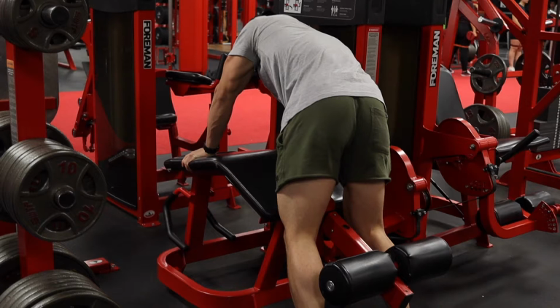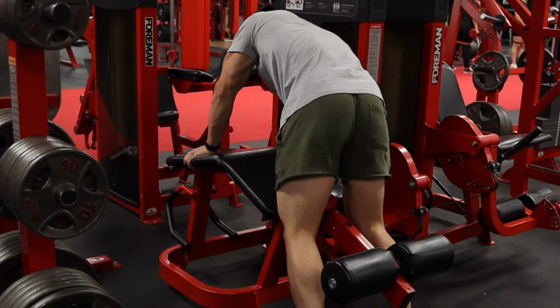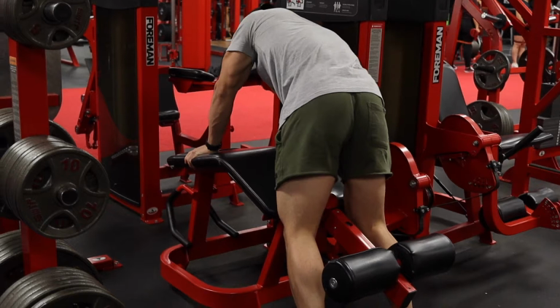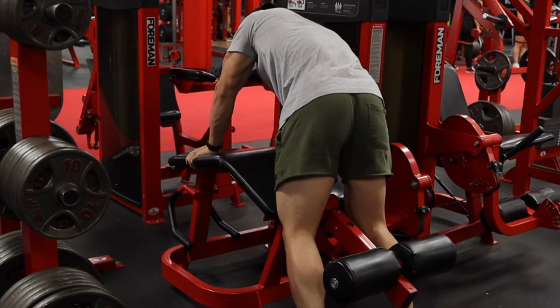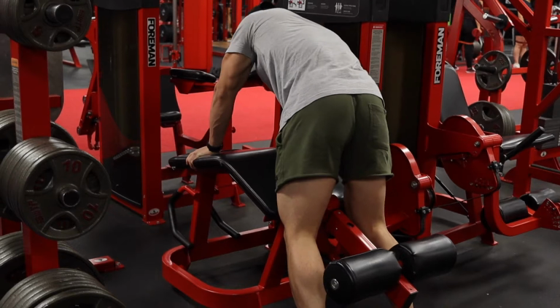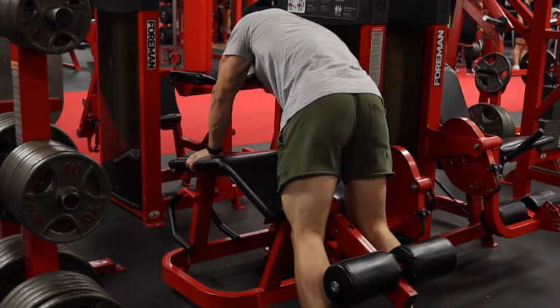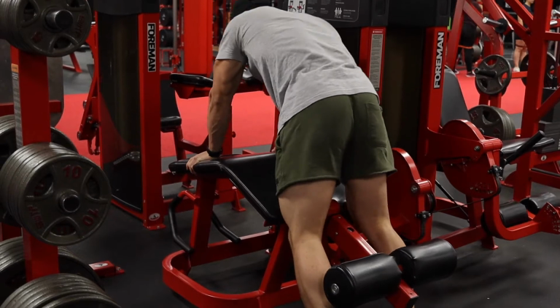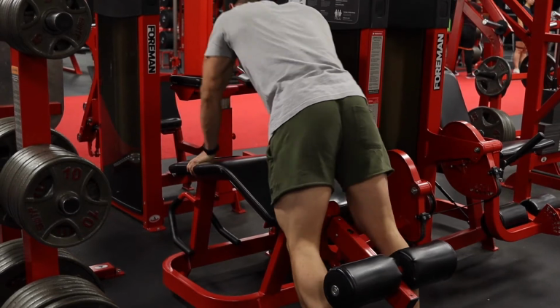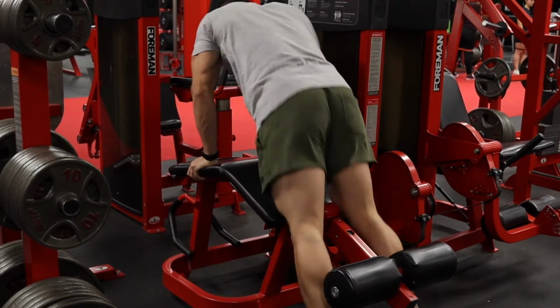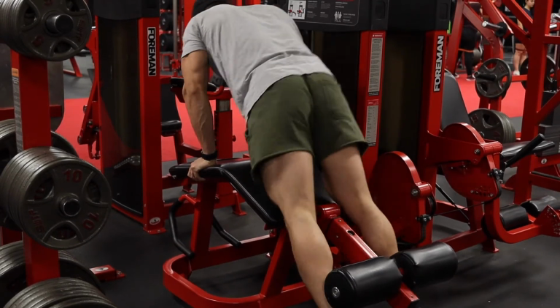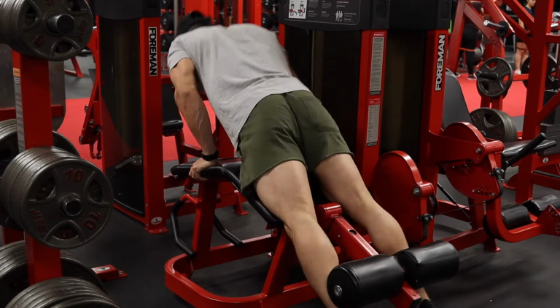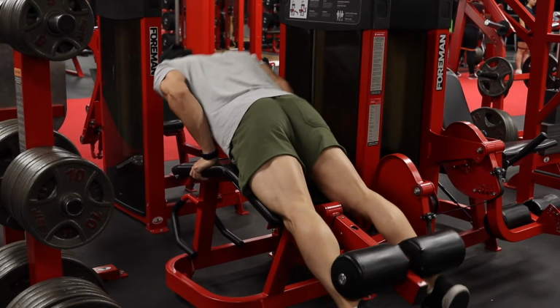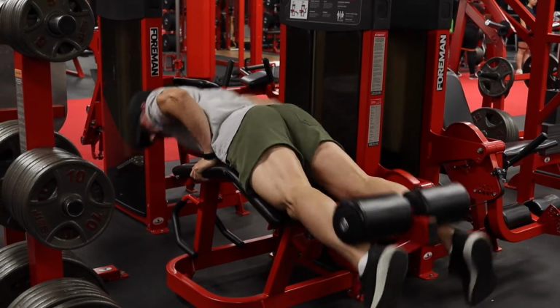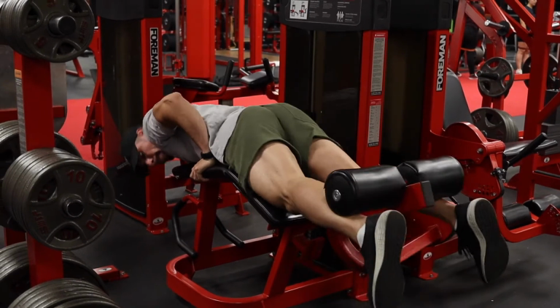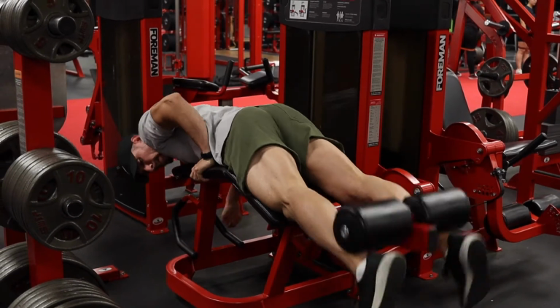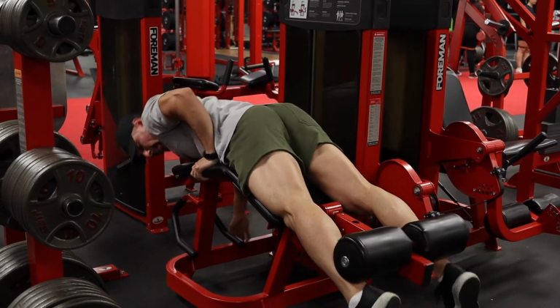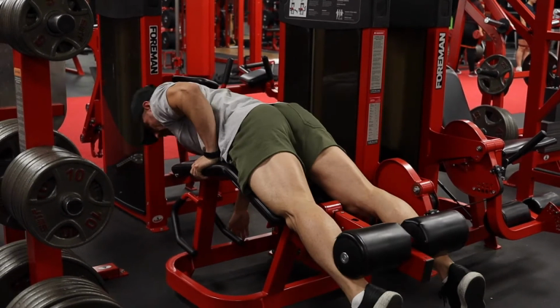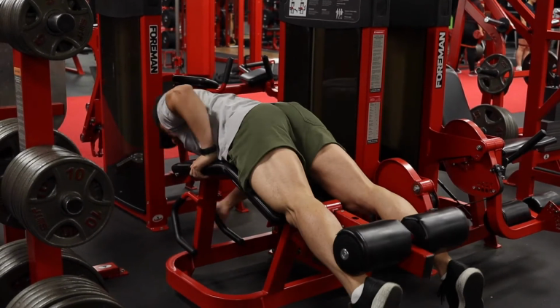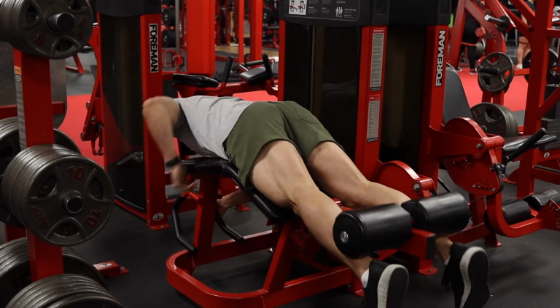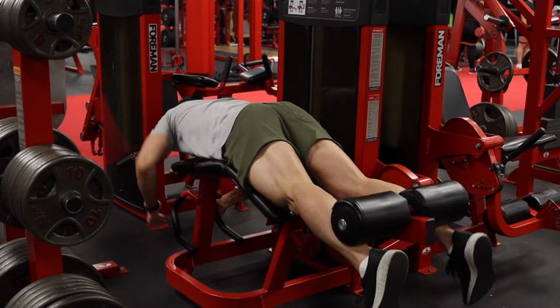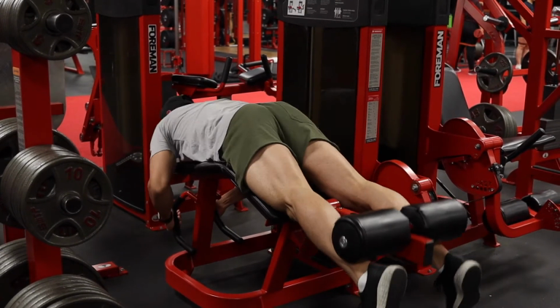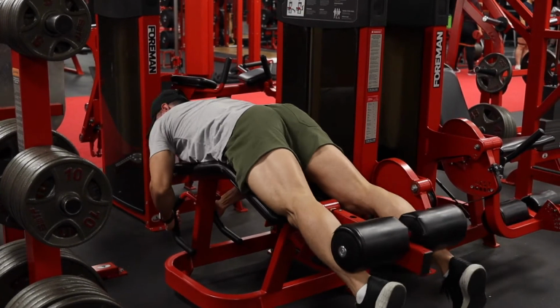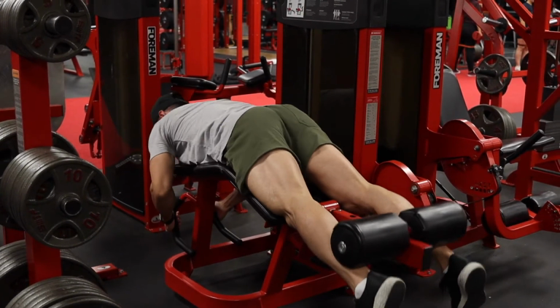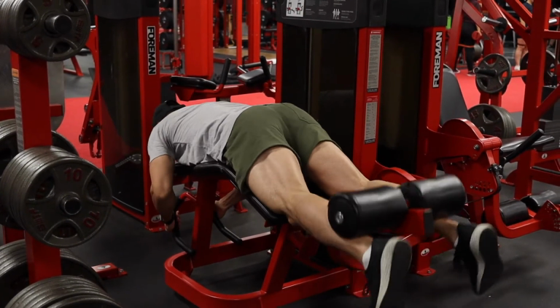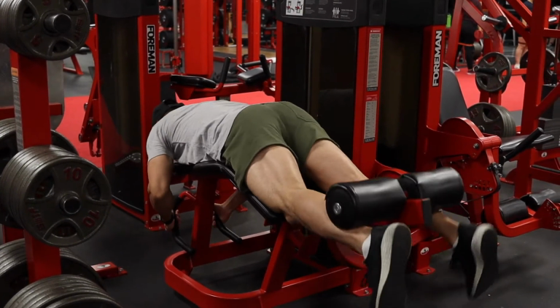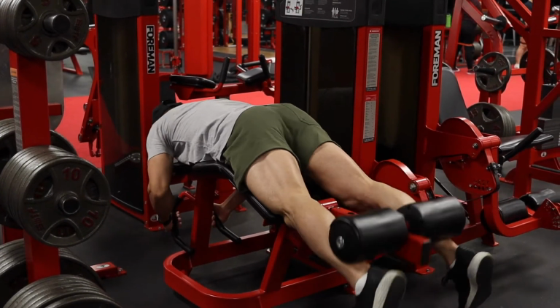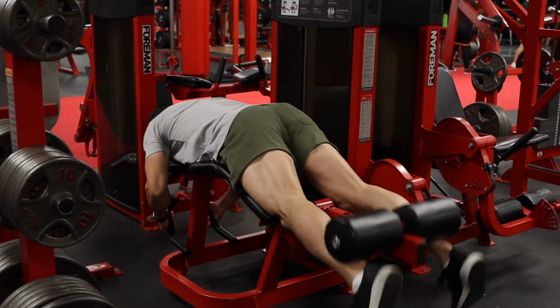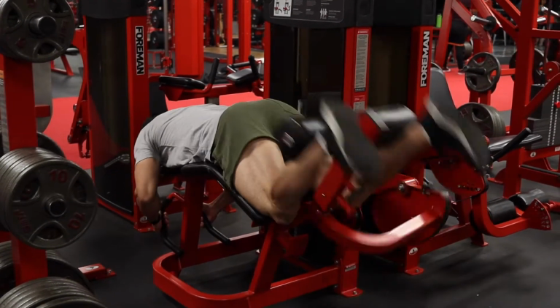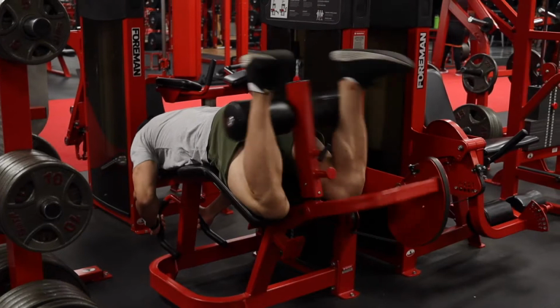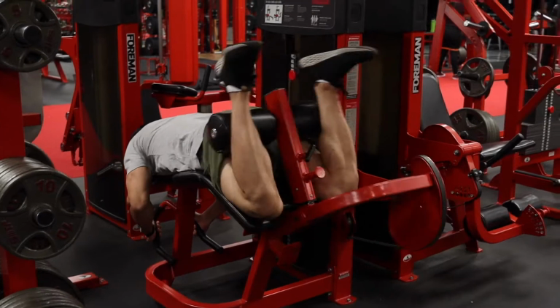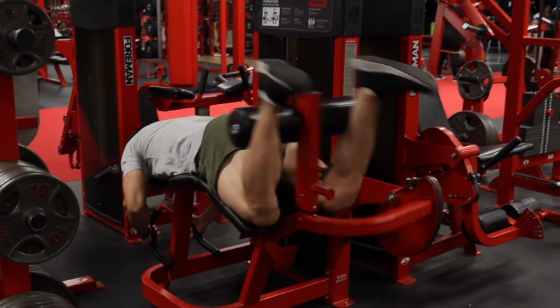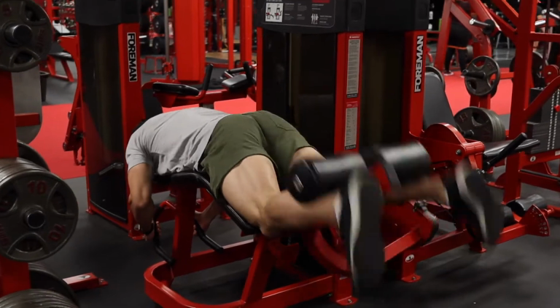What up guys, OldSchoolDan here. I'm going to be taking you through a hamstring focused workout — hamstring and calves.